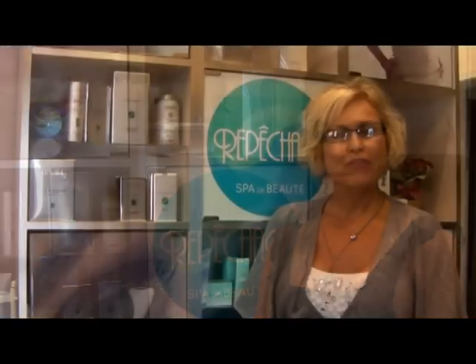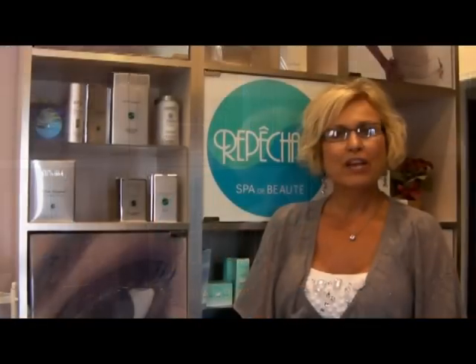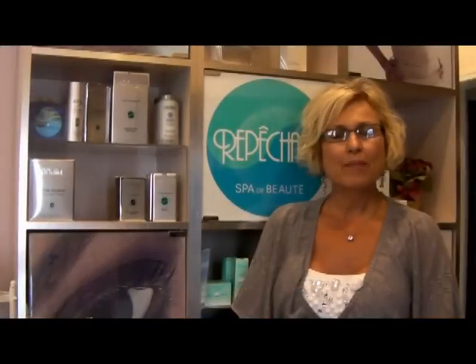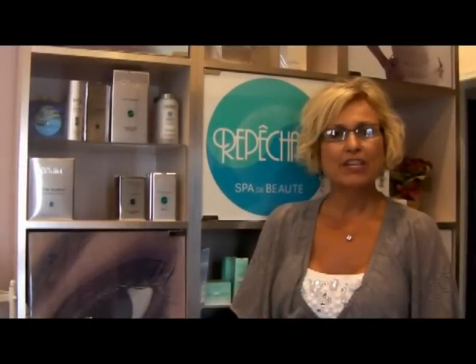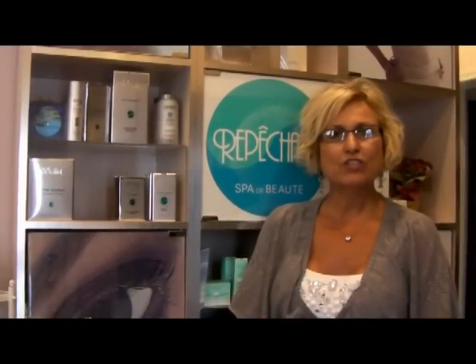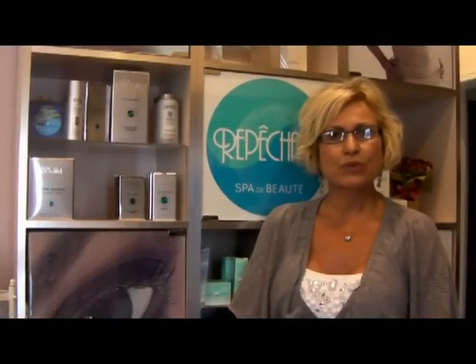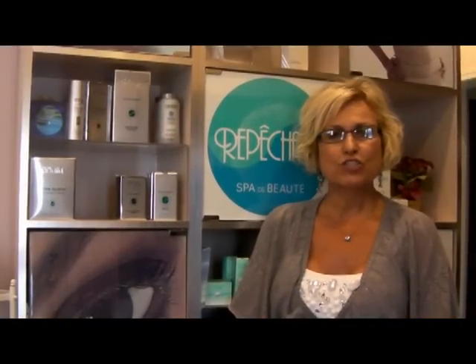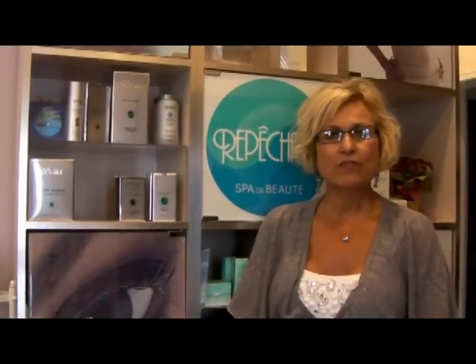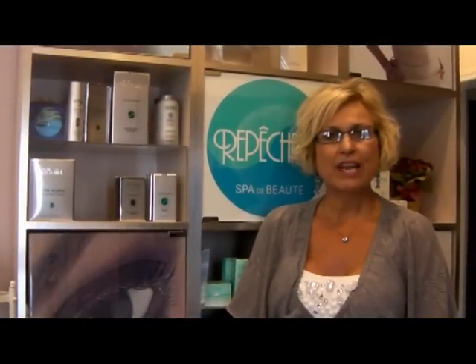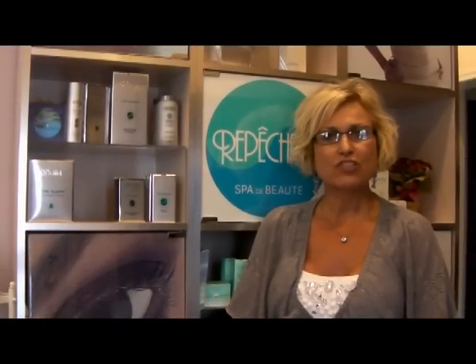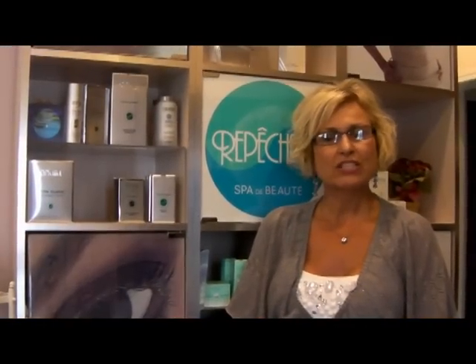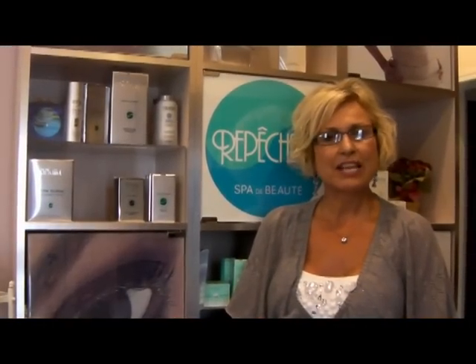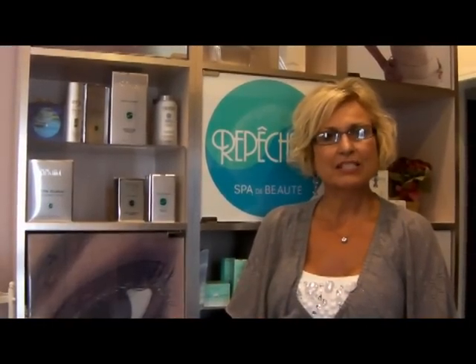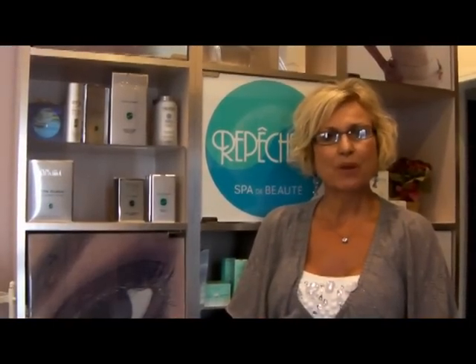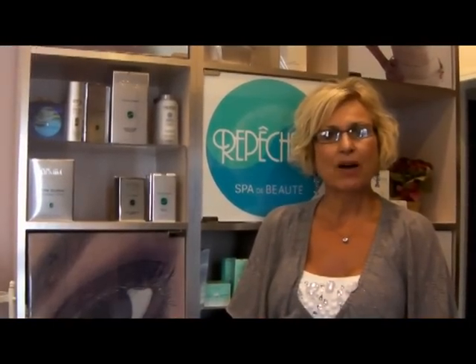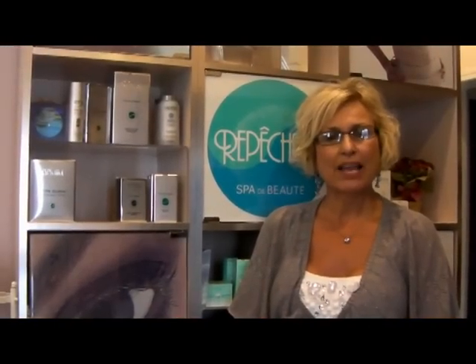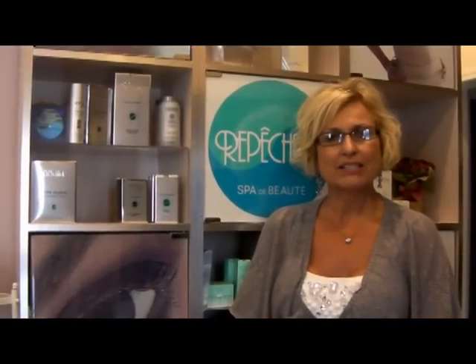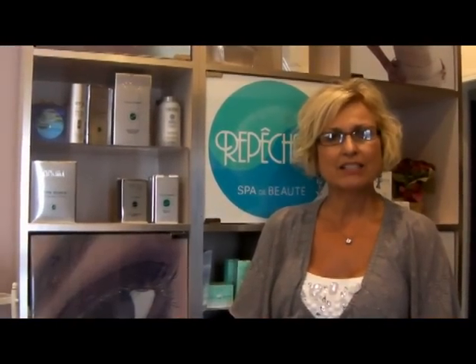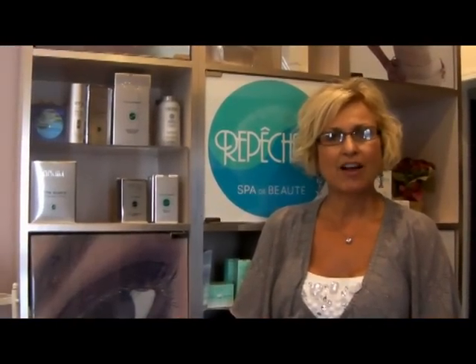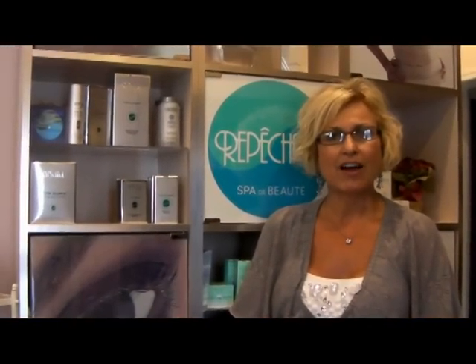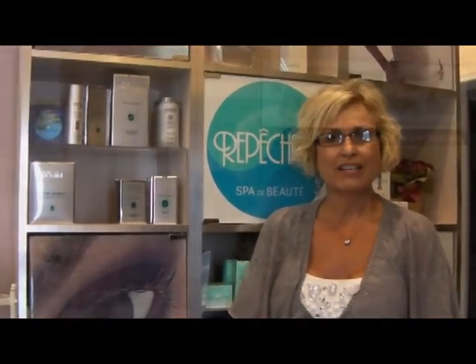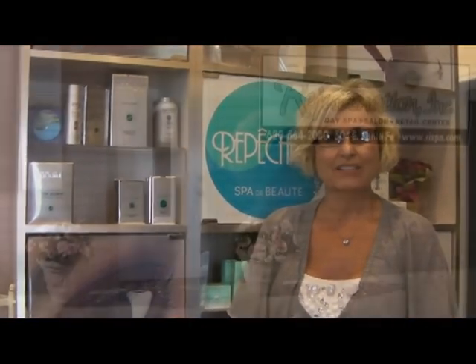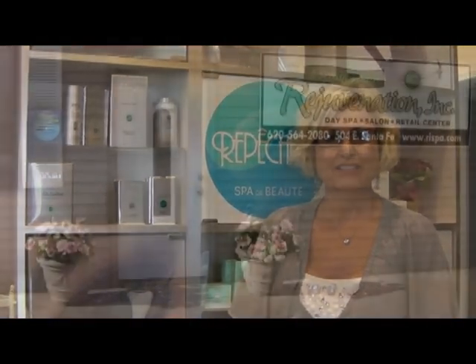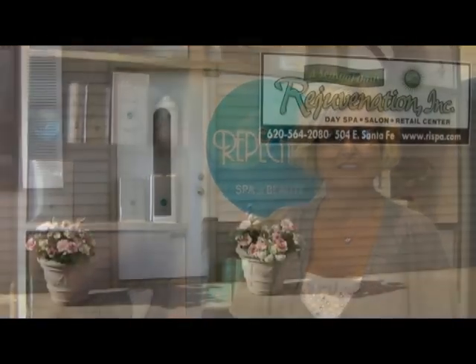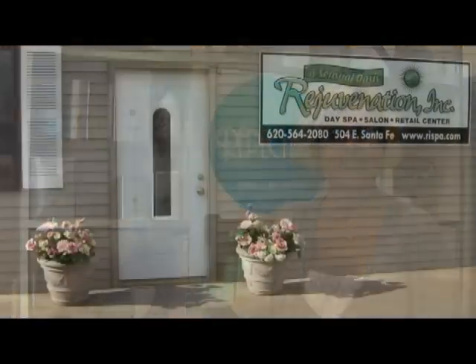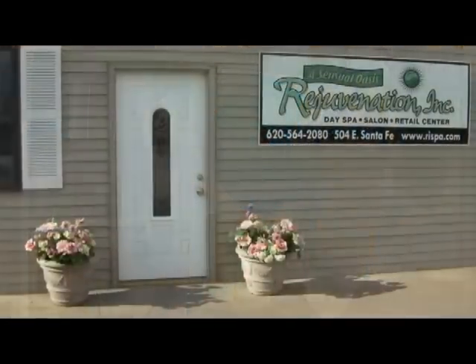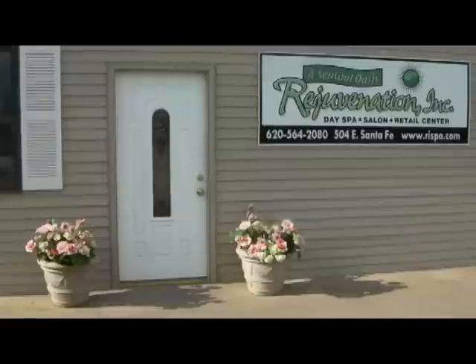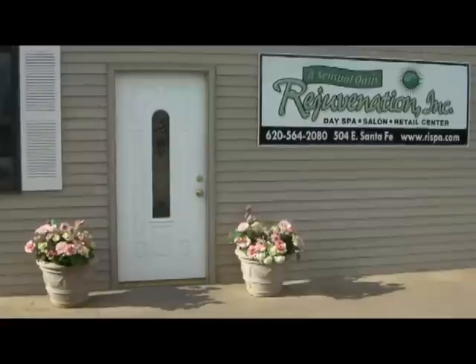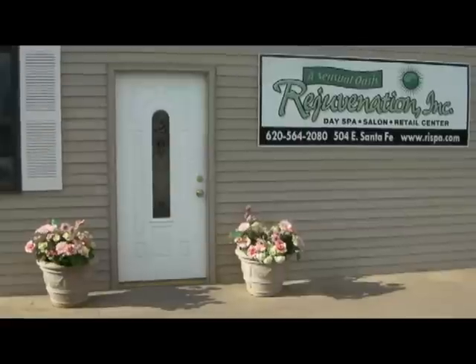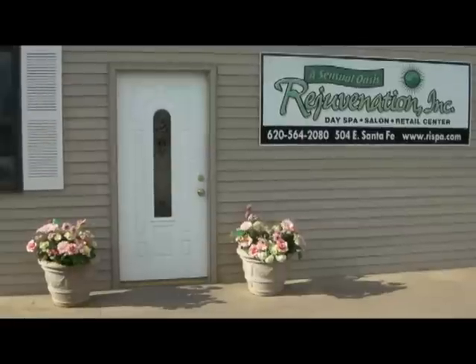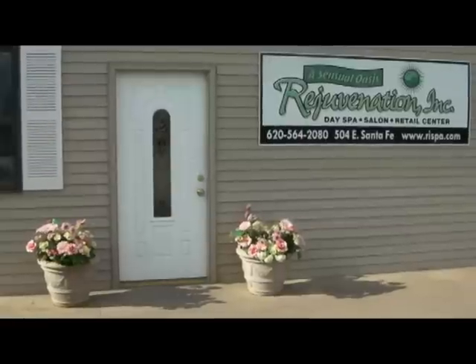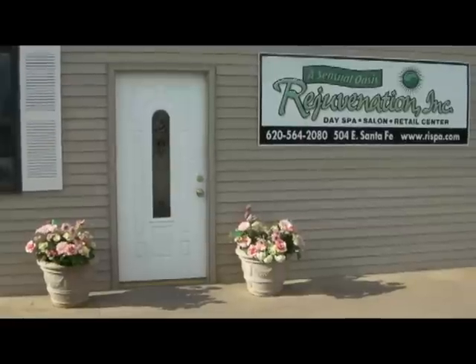Coming to Rejuvenation Day Spa and Salon.